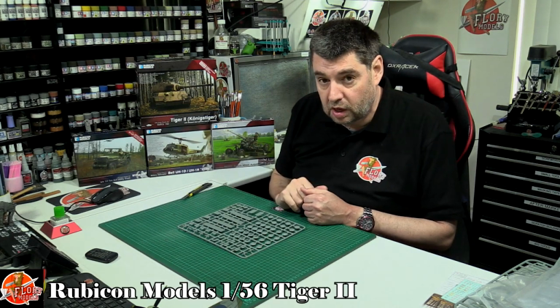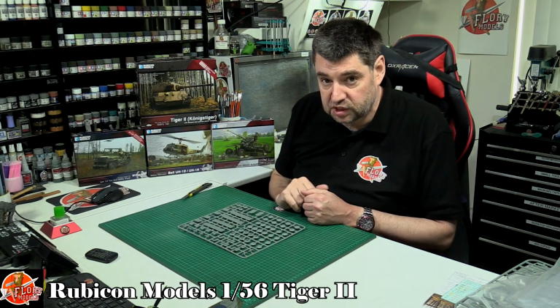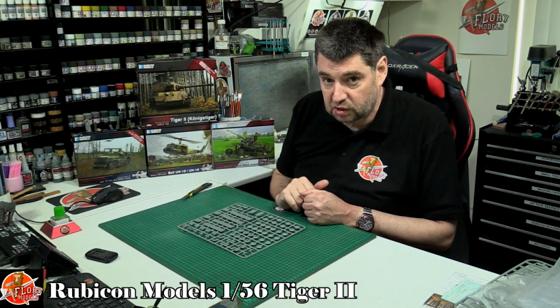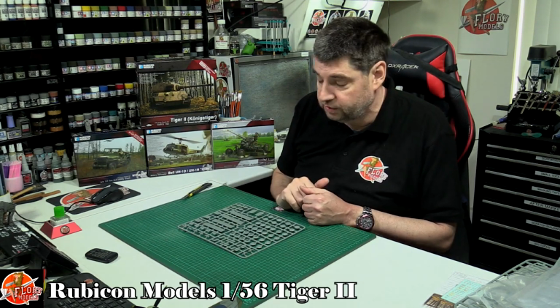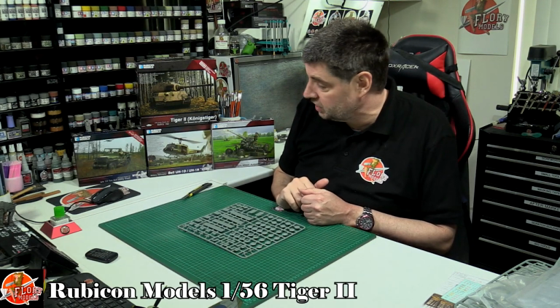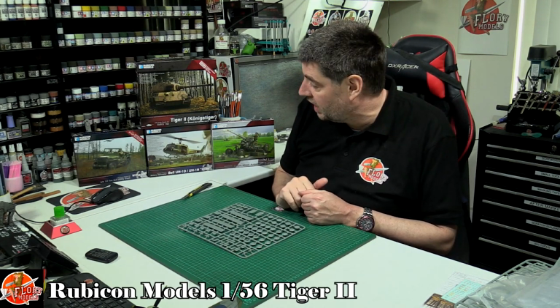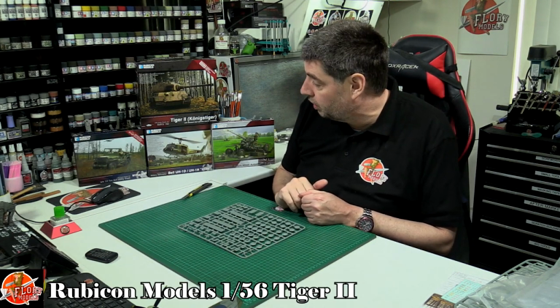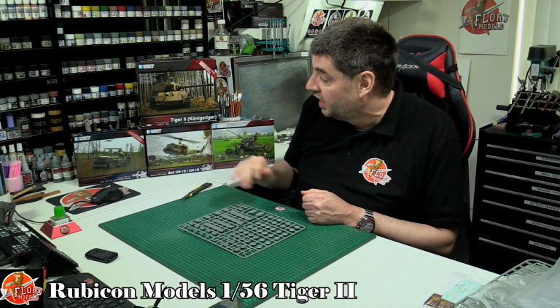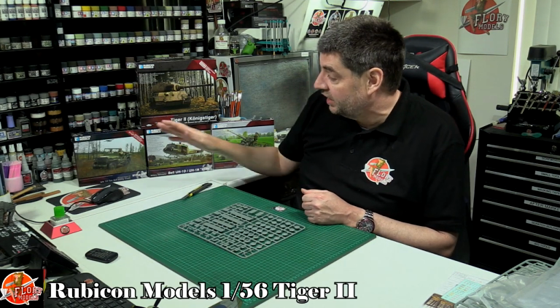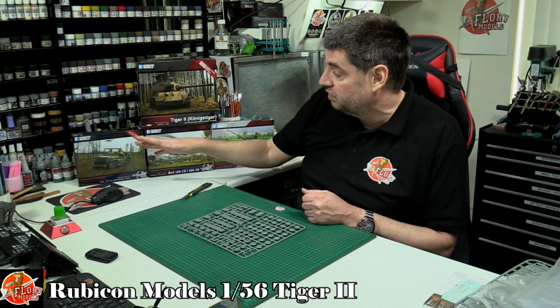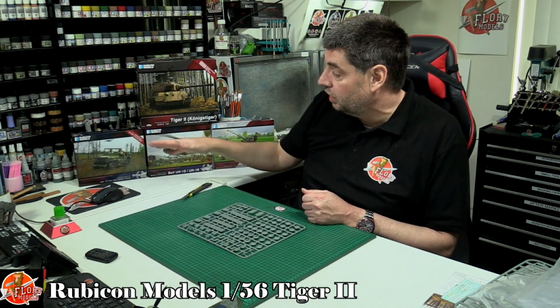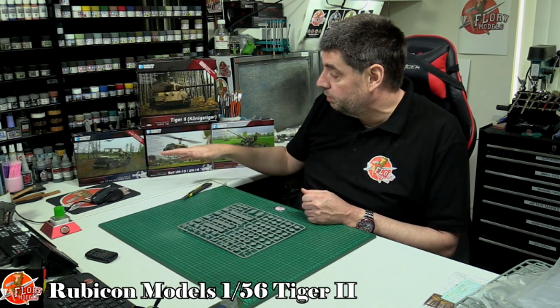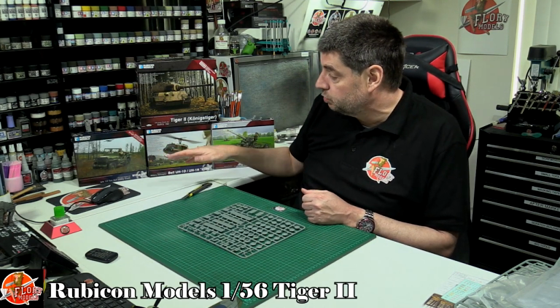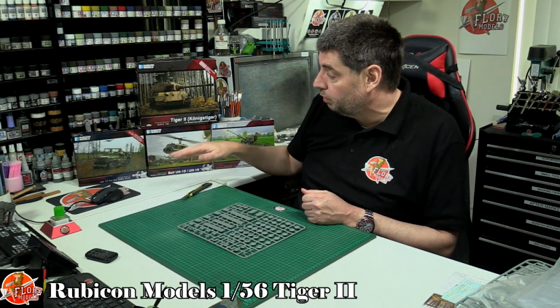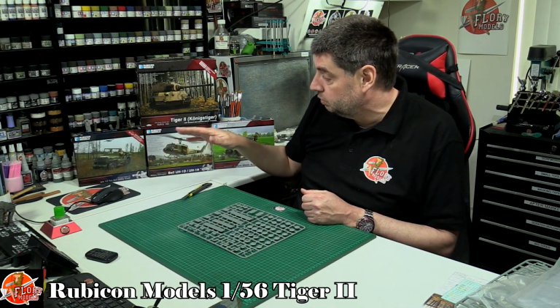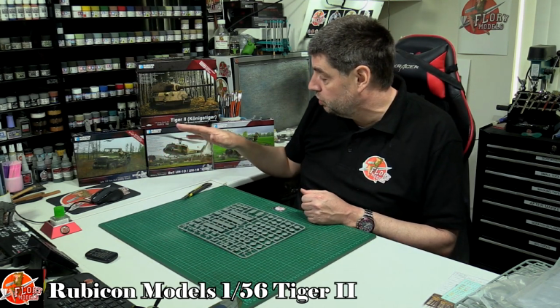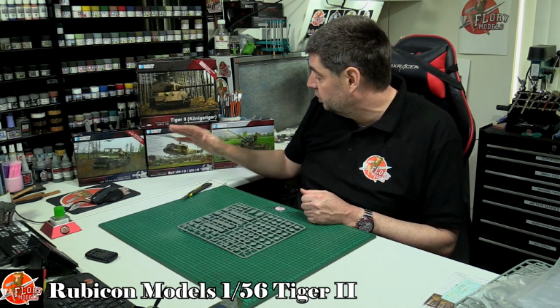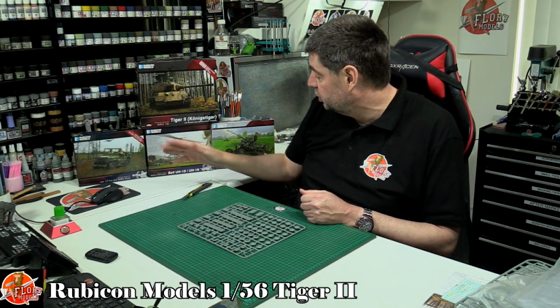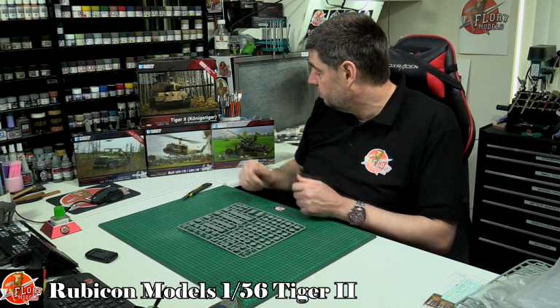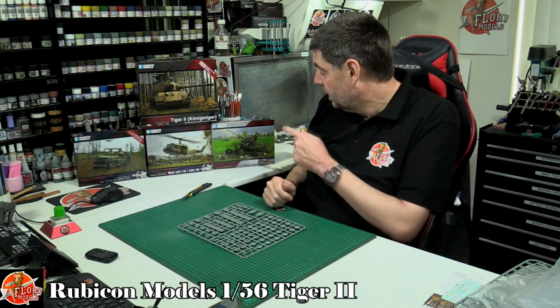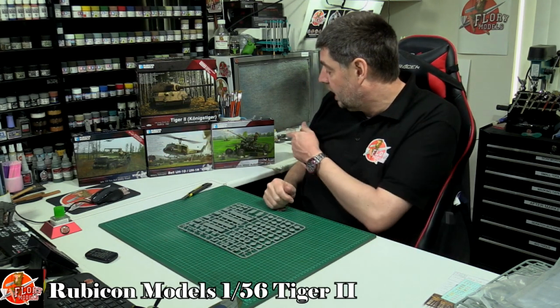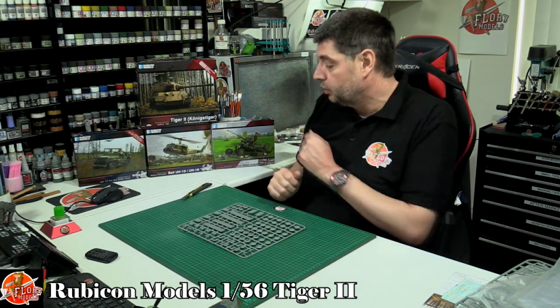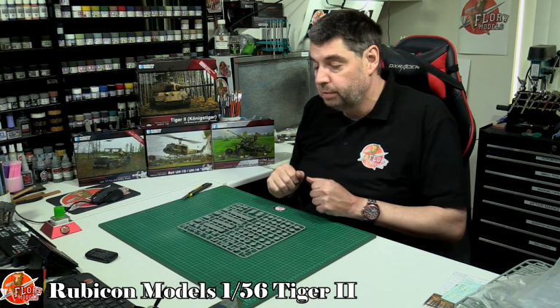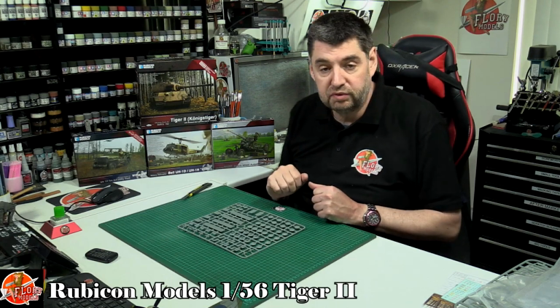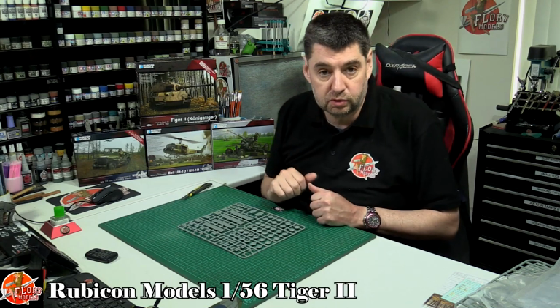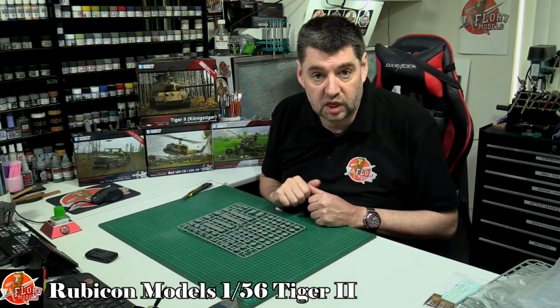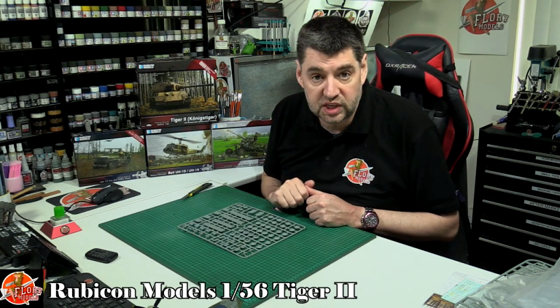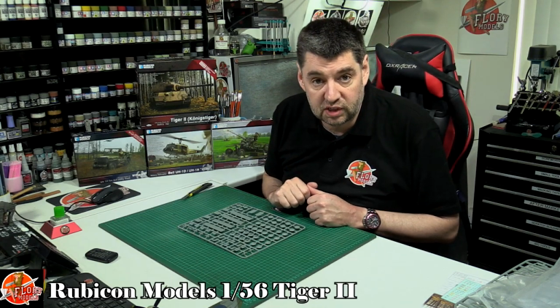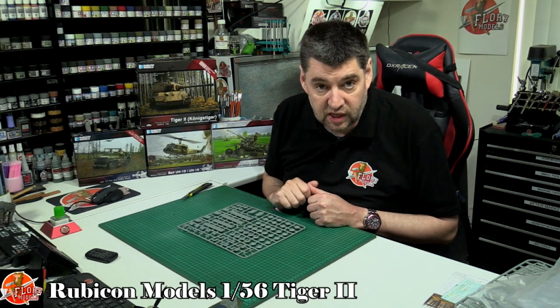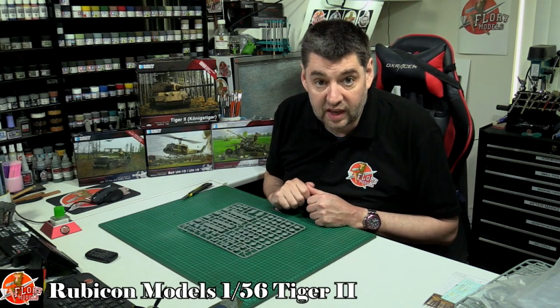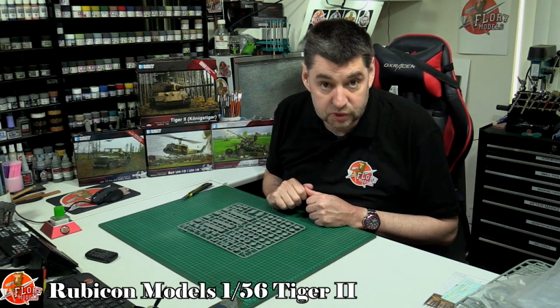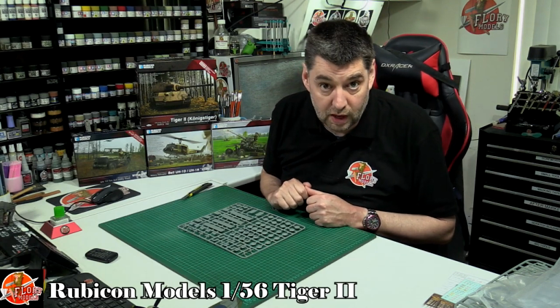These are gaming kits, but I think they'll make fantastic model kits for a normal modeler too. Don't forget we've already done a review on the Huey. Coming up we're going to be doing the jeep and we'll have a look at both of those as well.